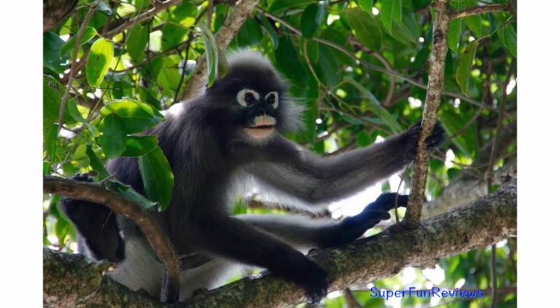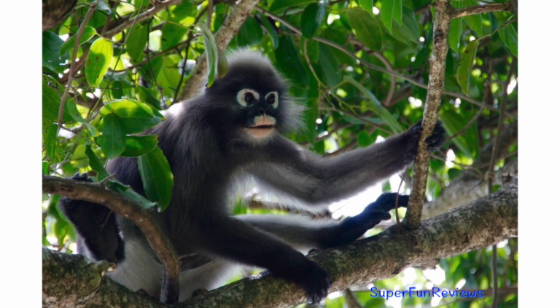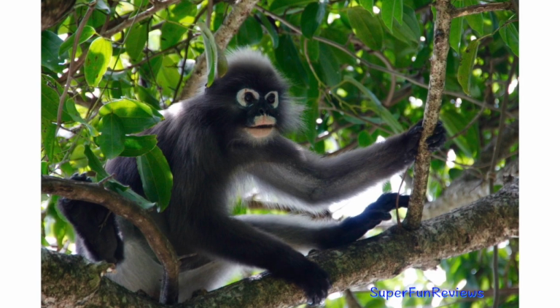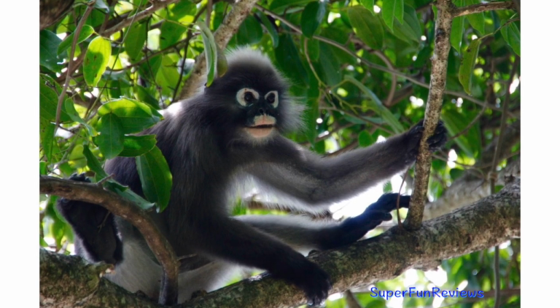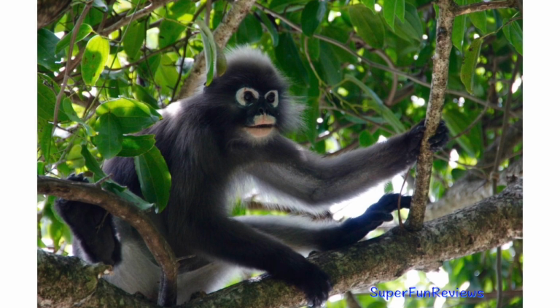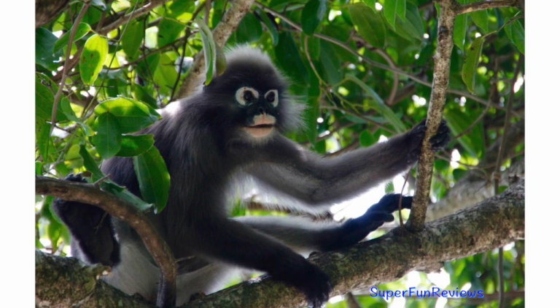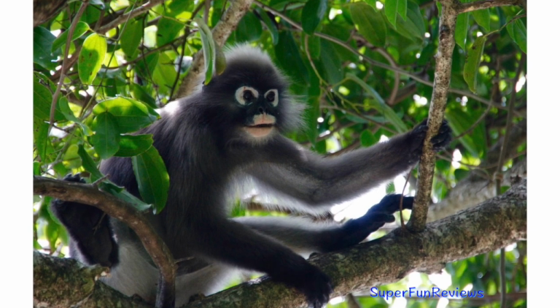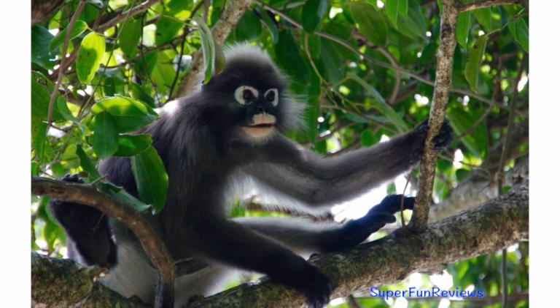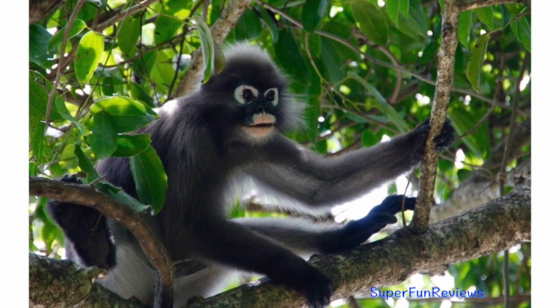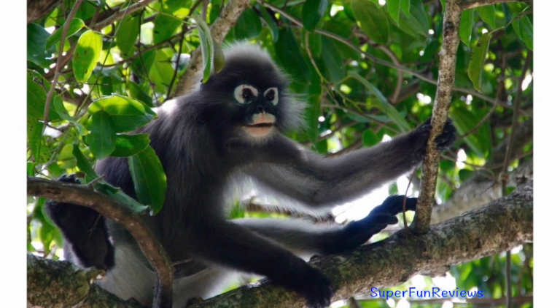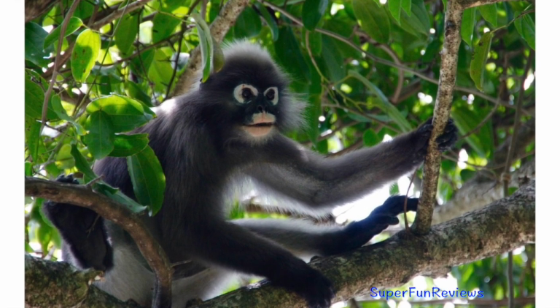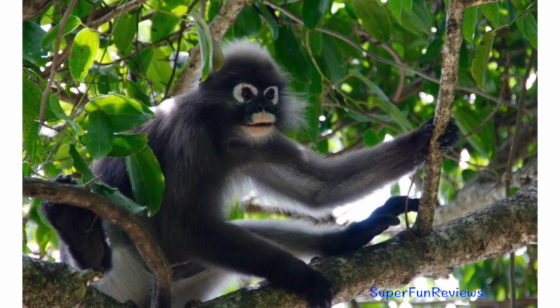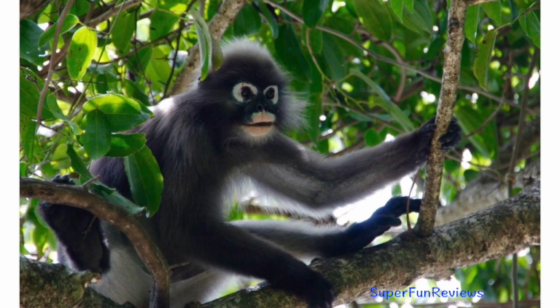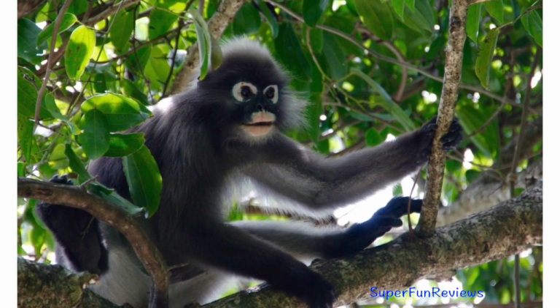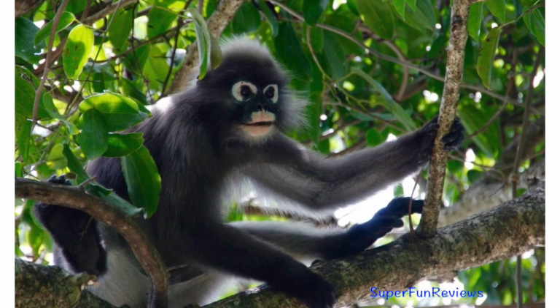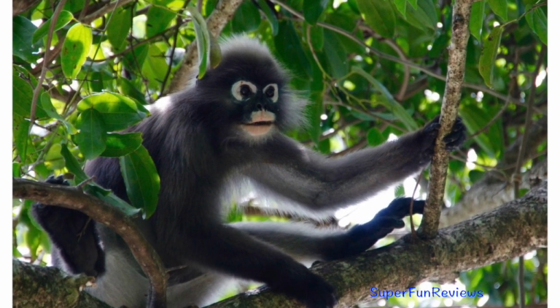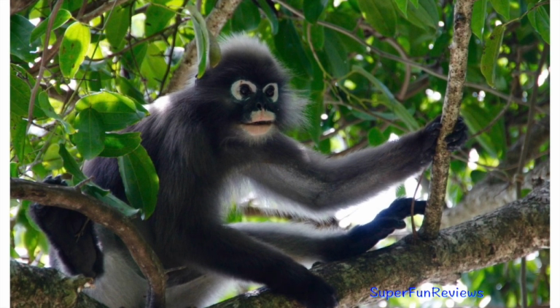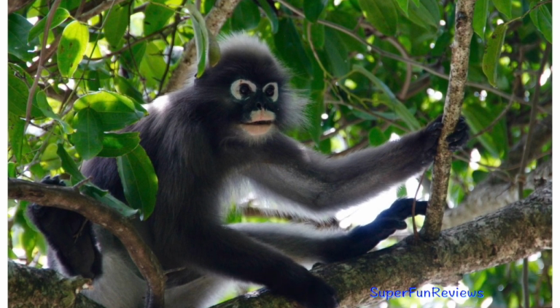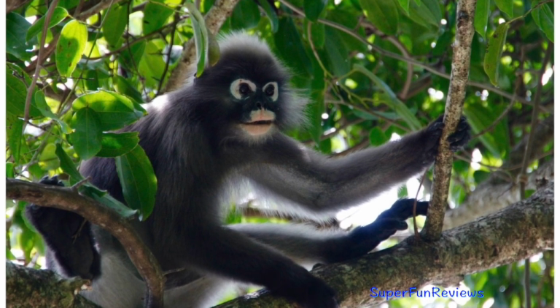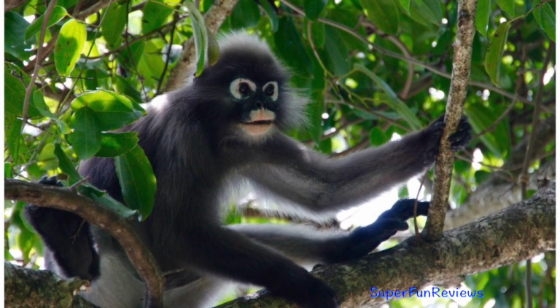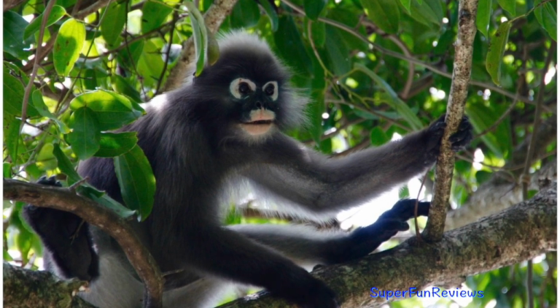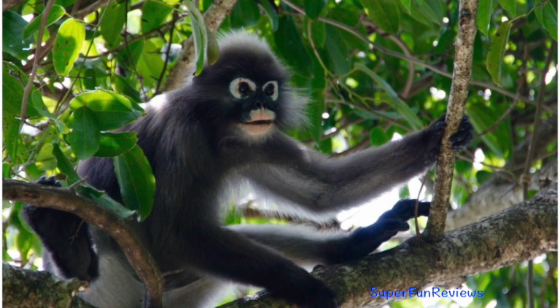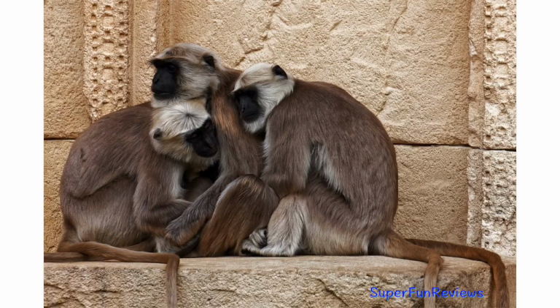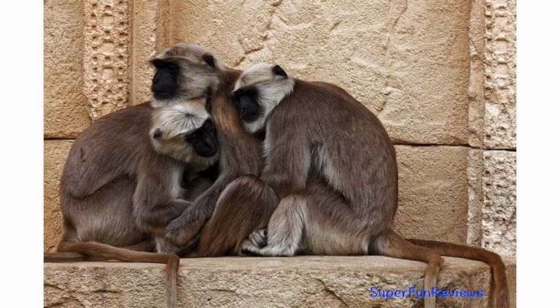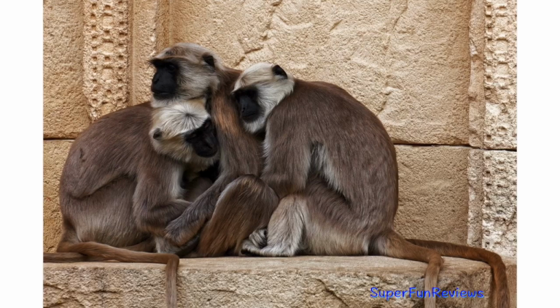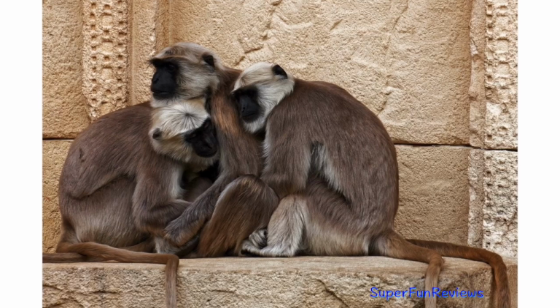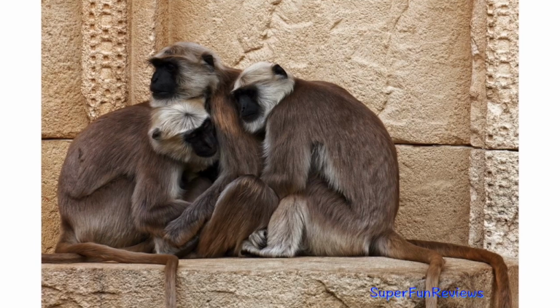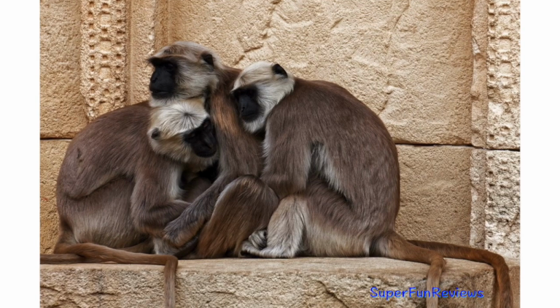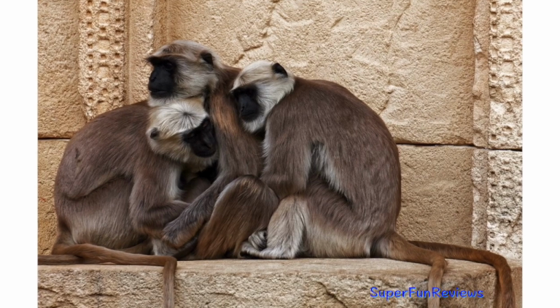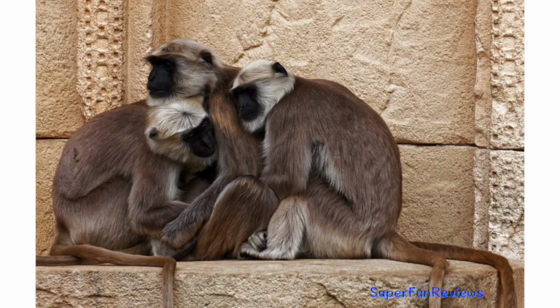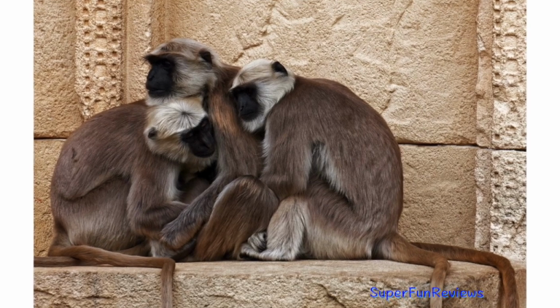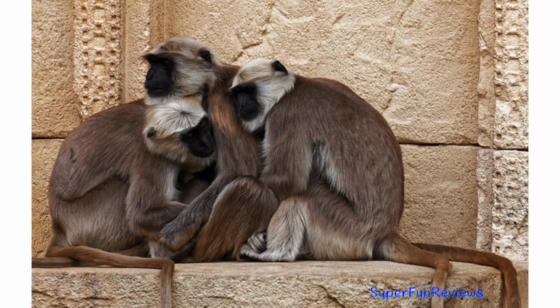Dusky langur, or leaf monkey. Blackface monkey.